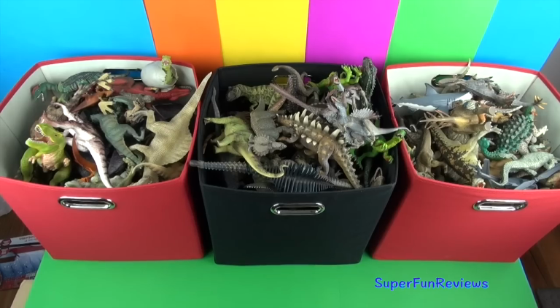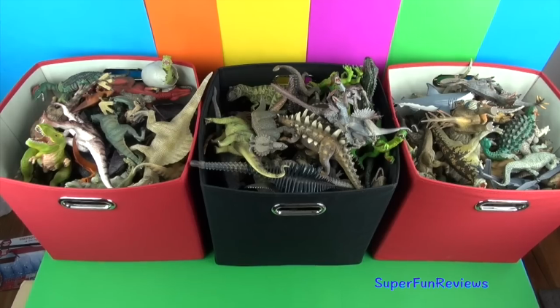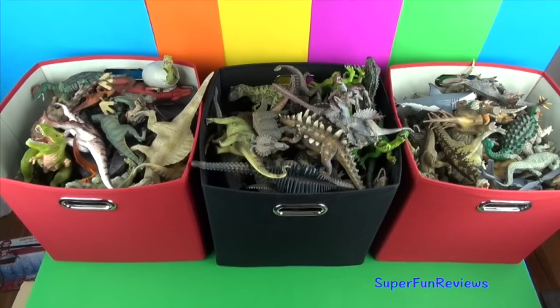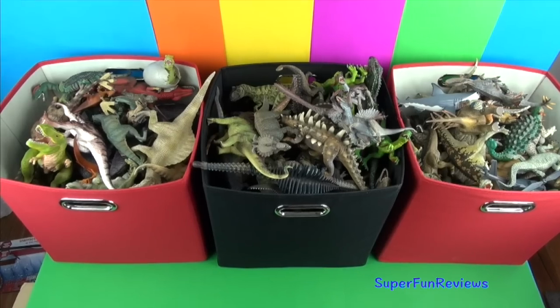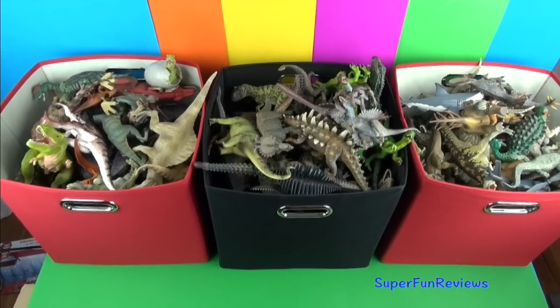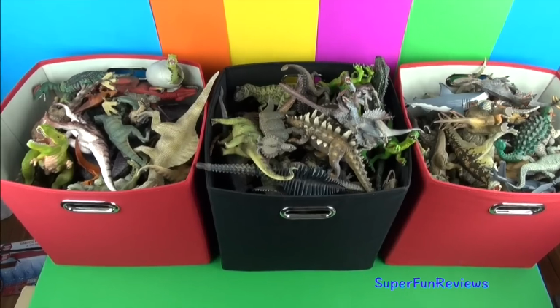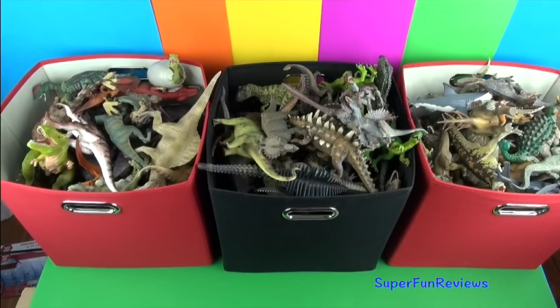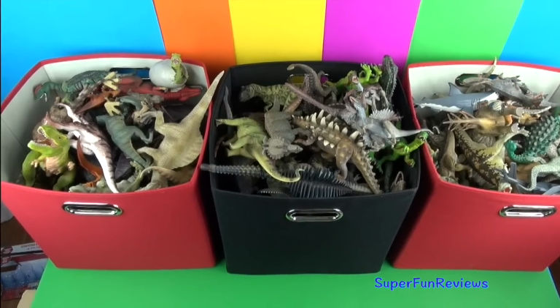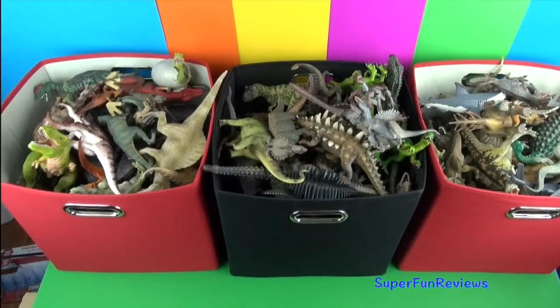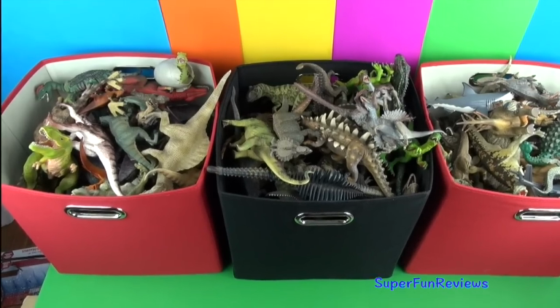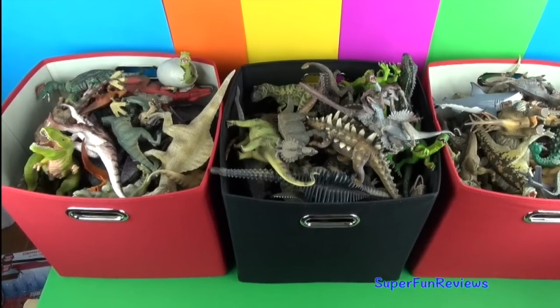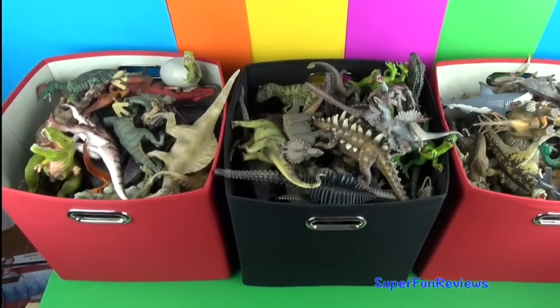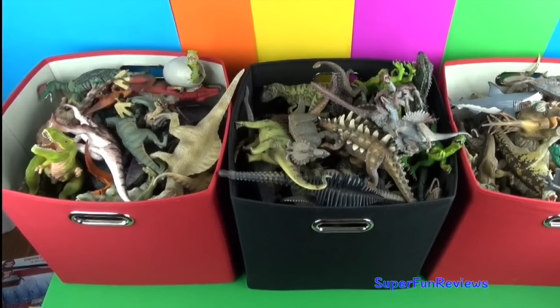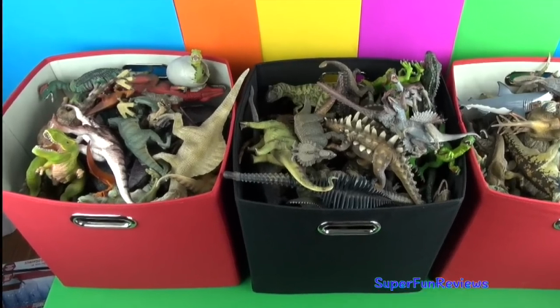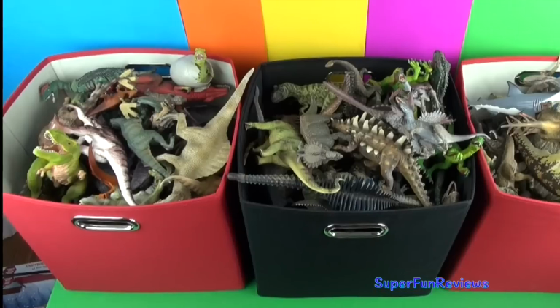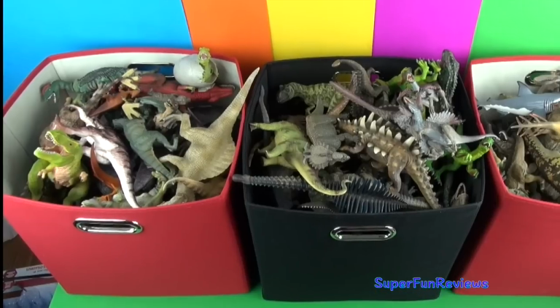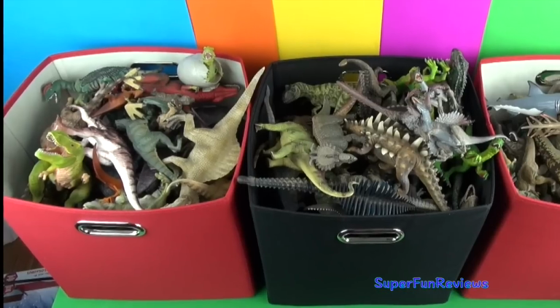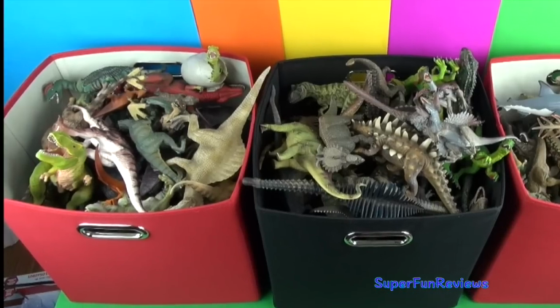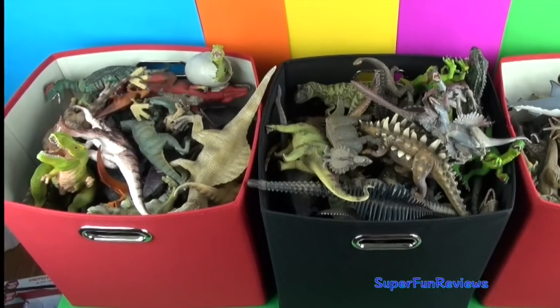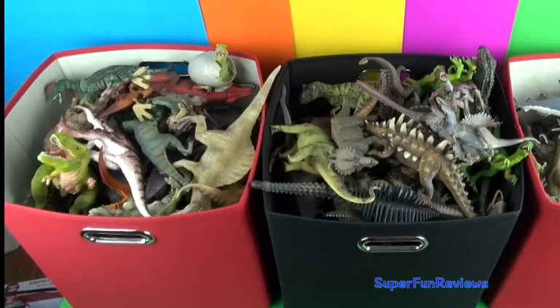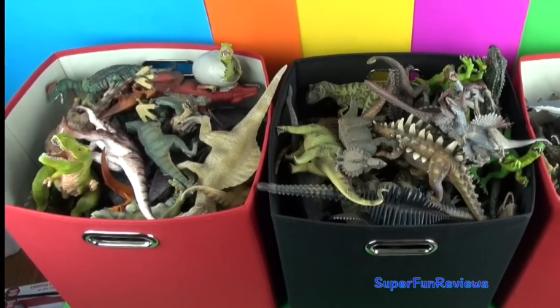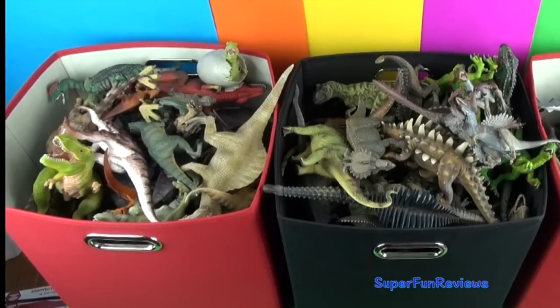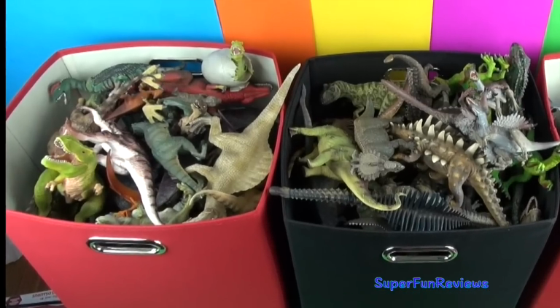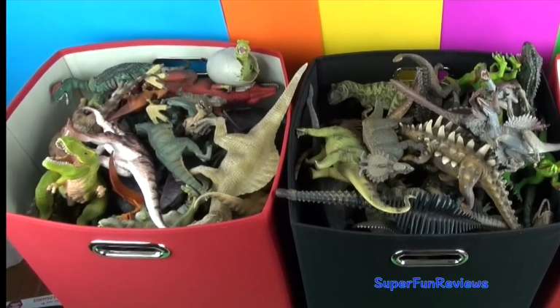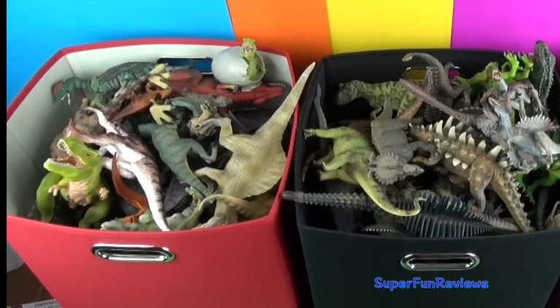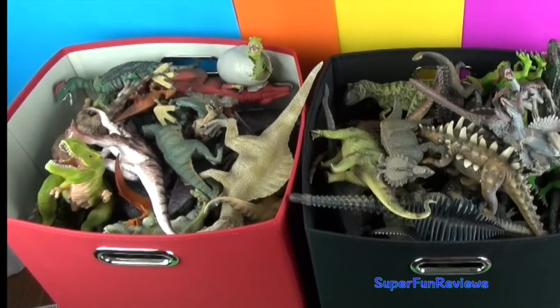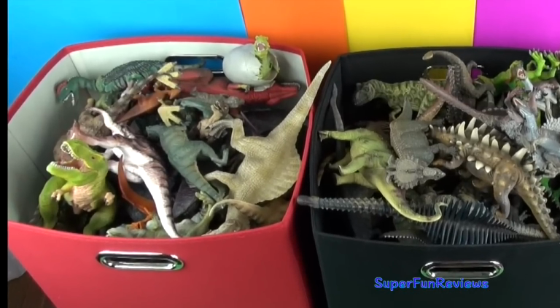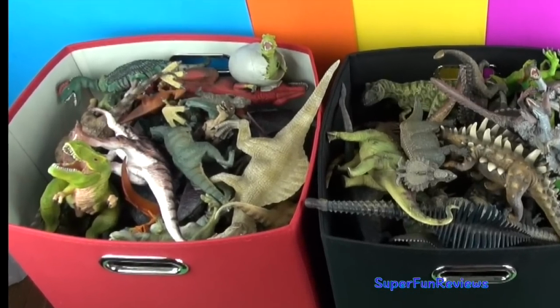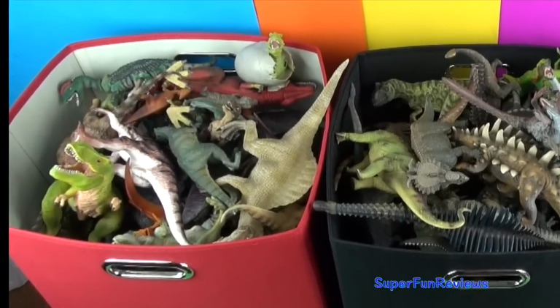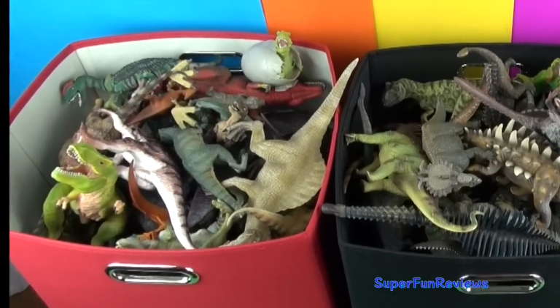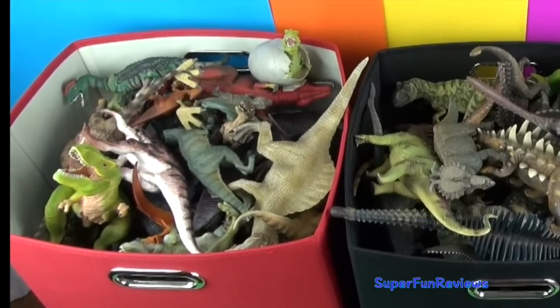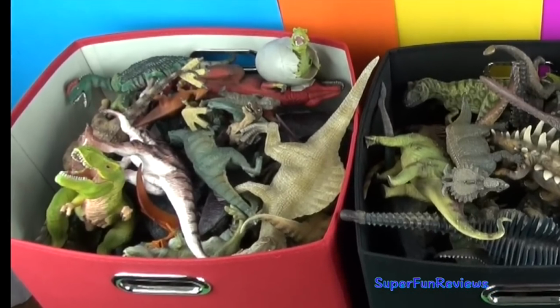Hi Superfunners, today you get to see what is in one of my three boxes of dinosaurs.